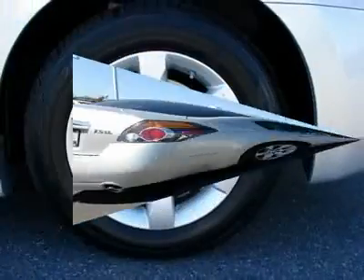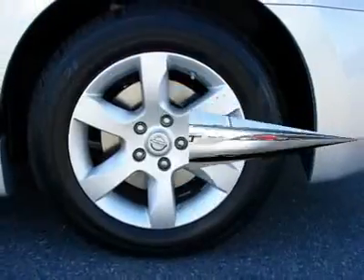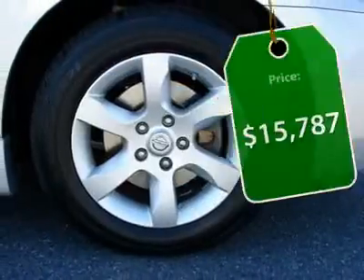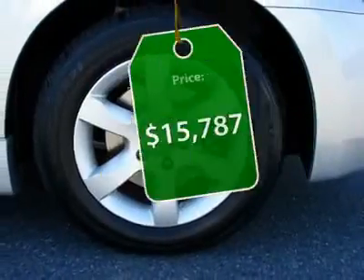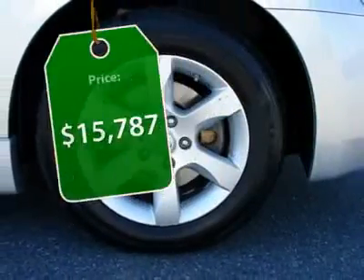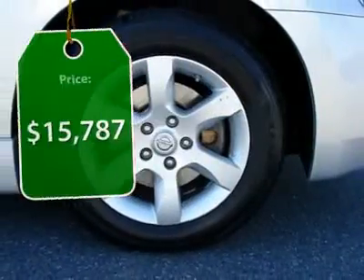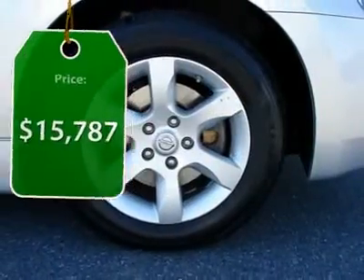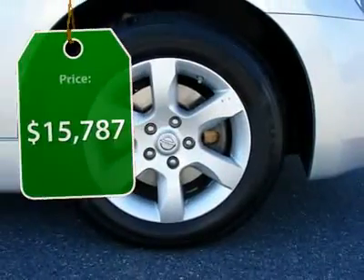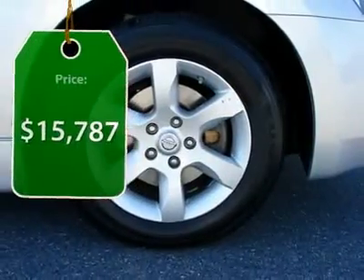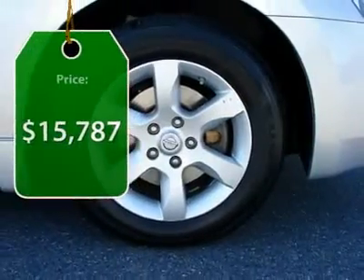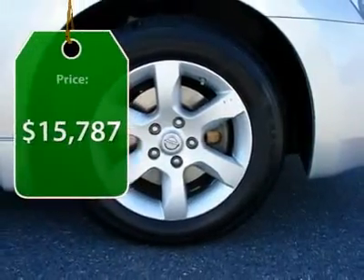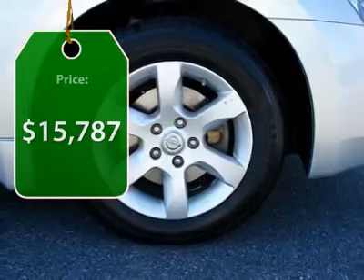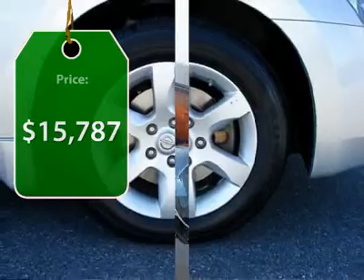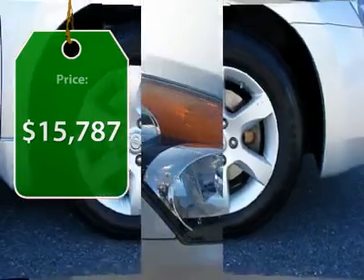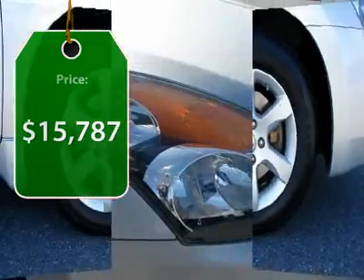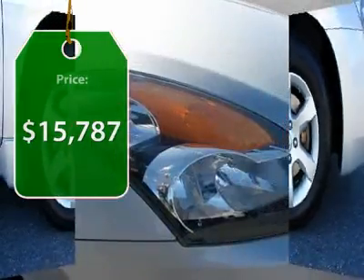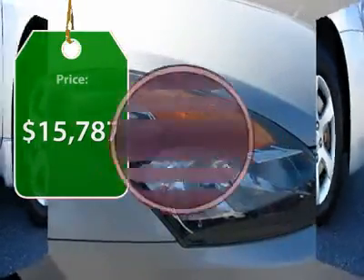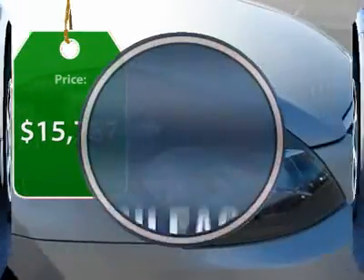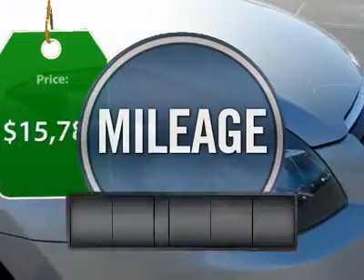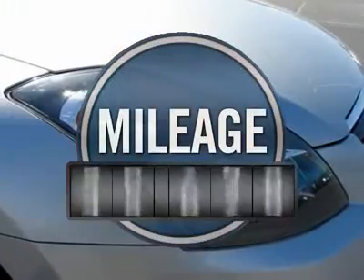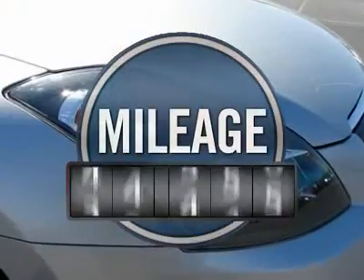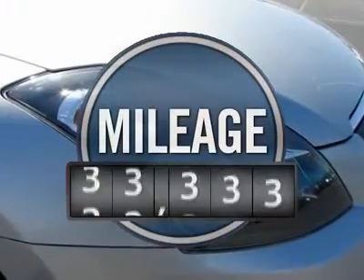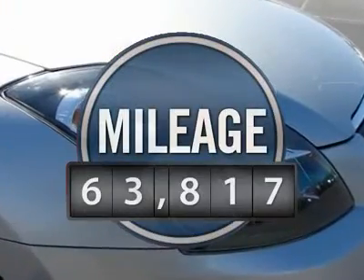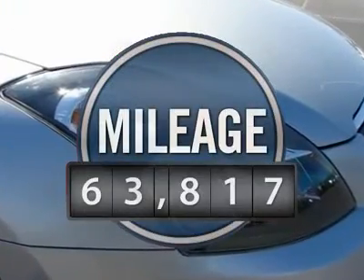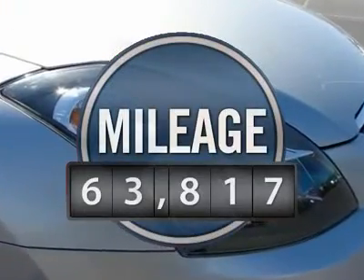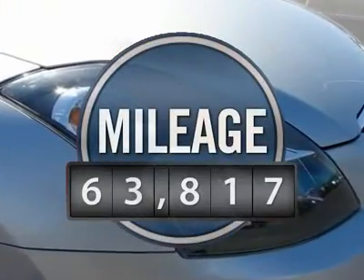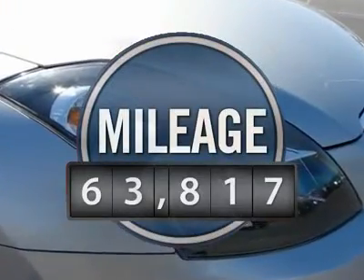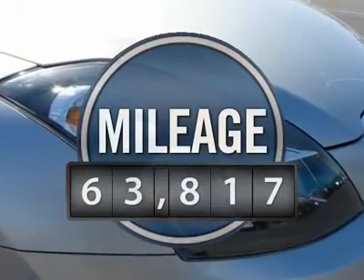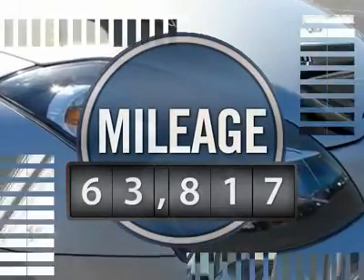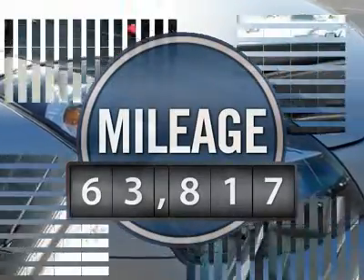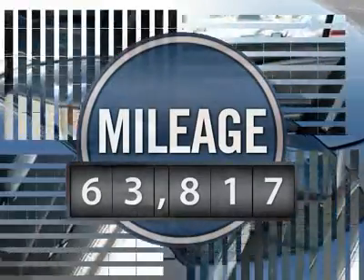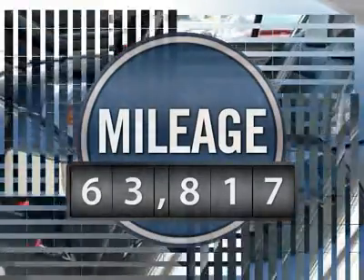And is priced below $20,000. This vehicle has less than 65,000 miles.